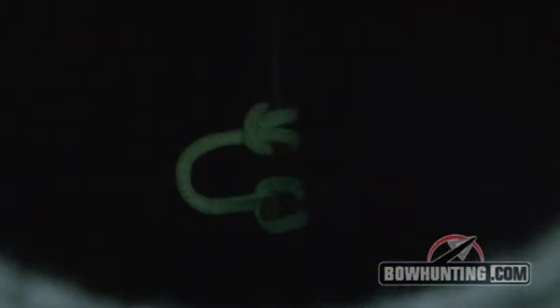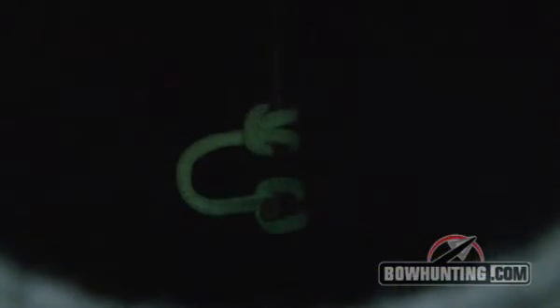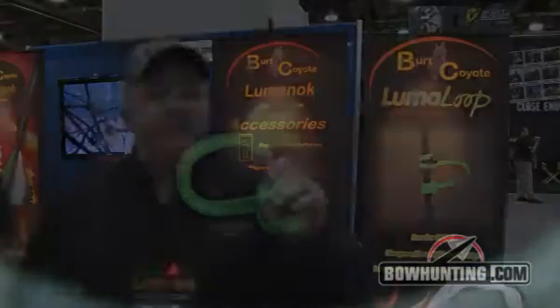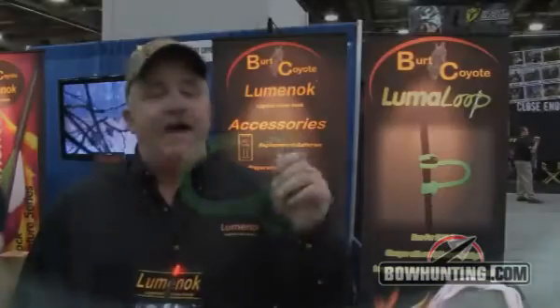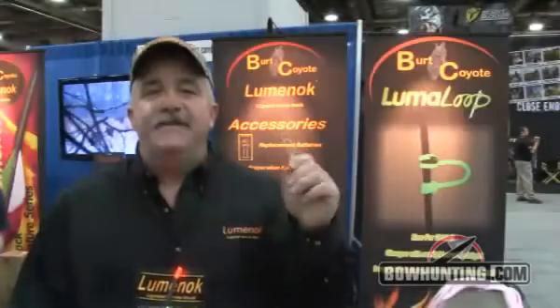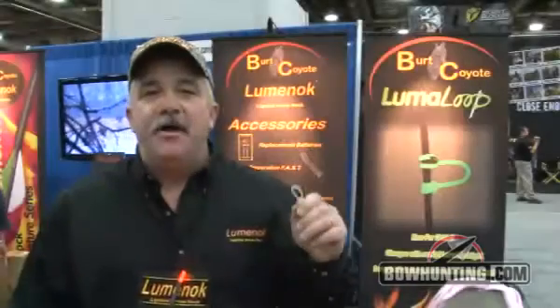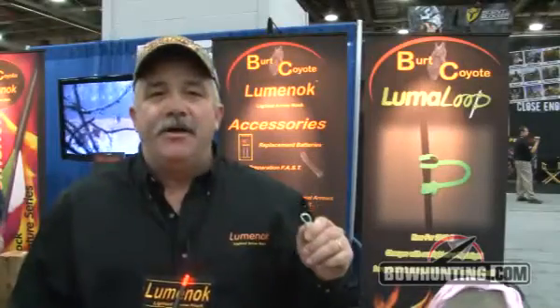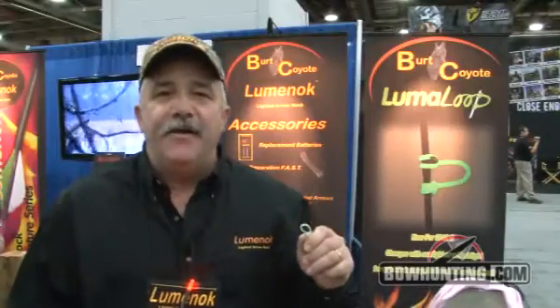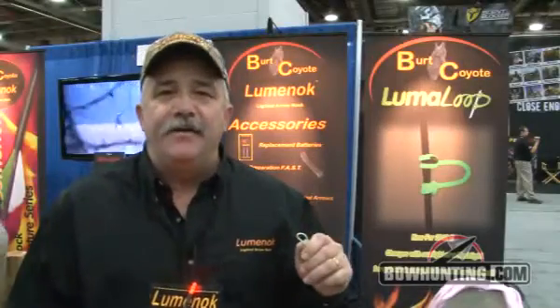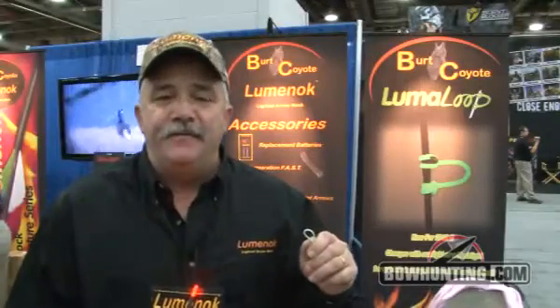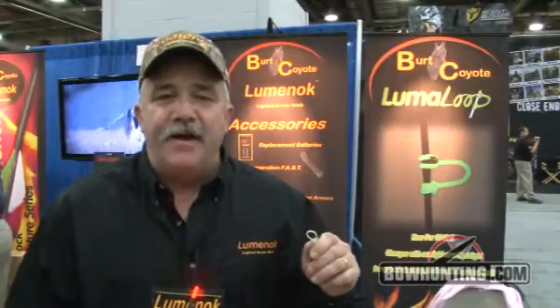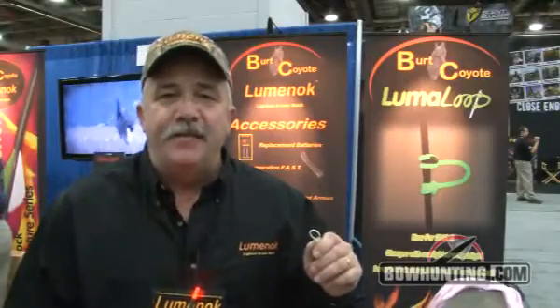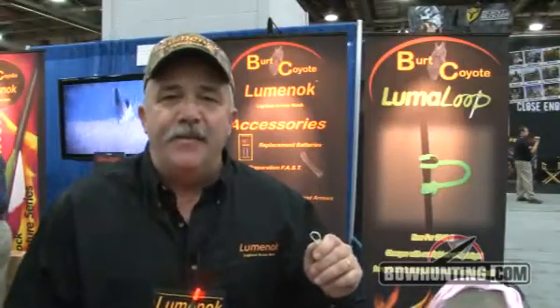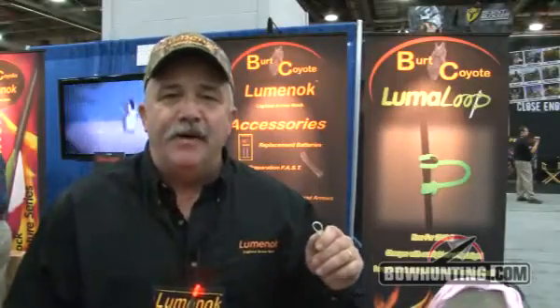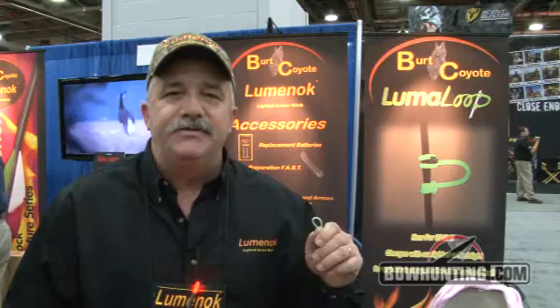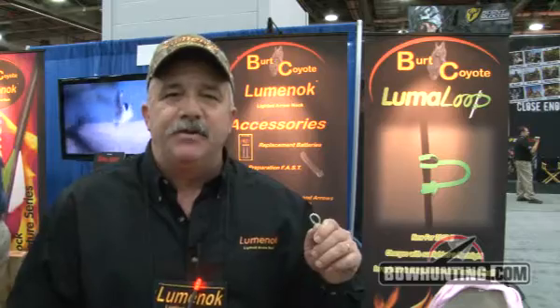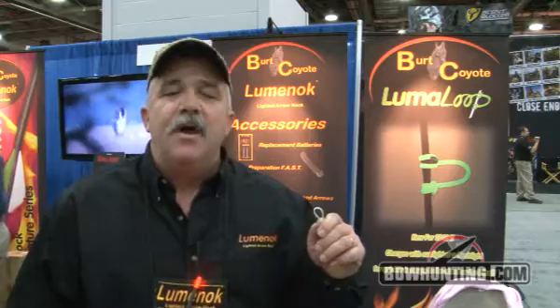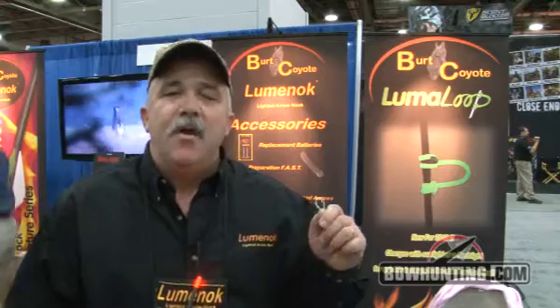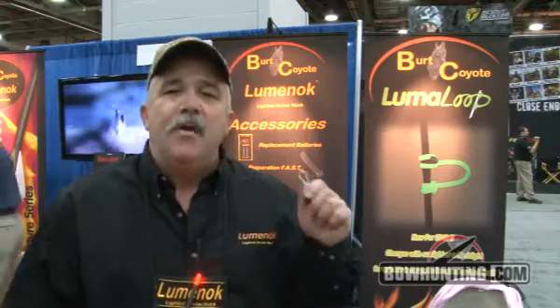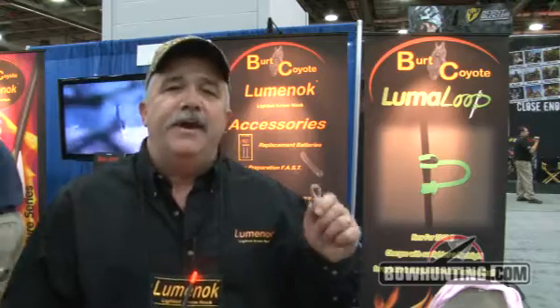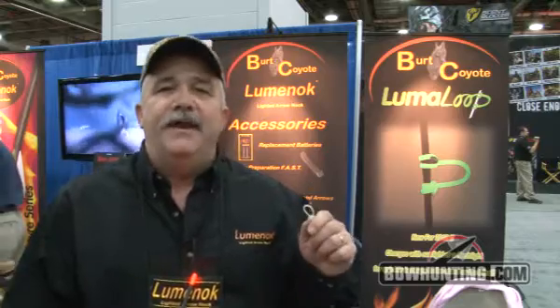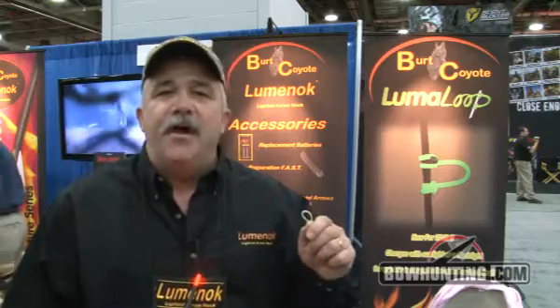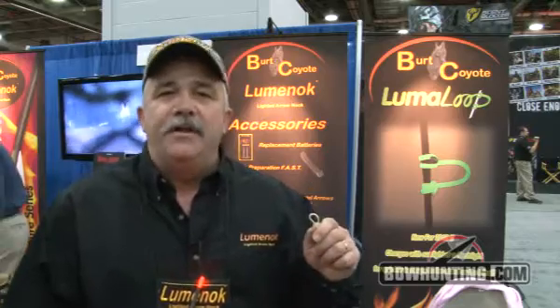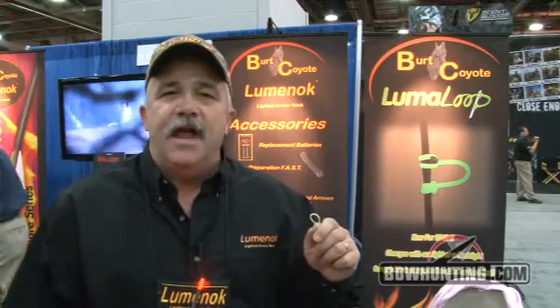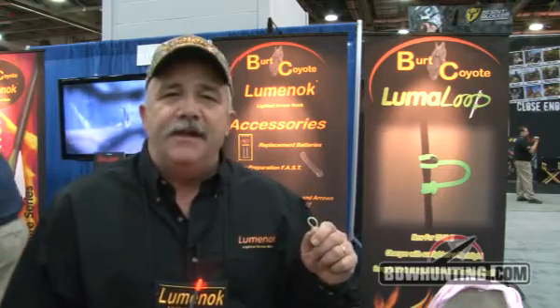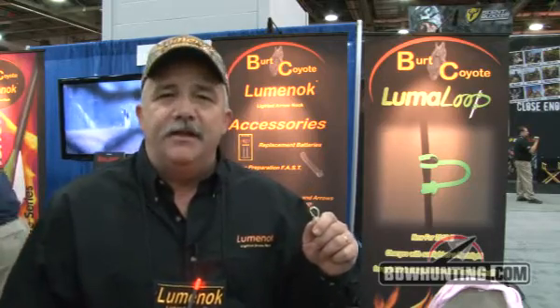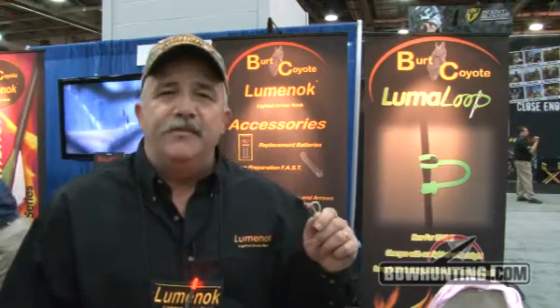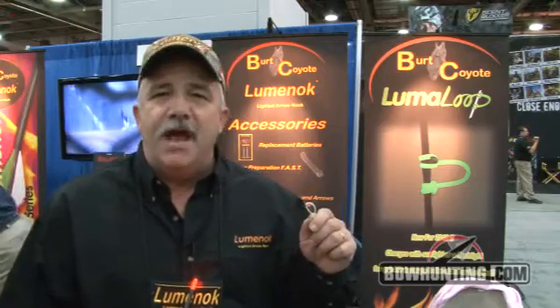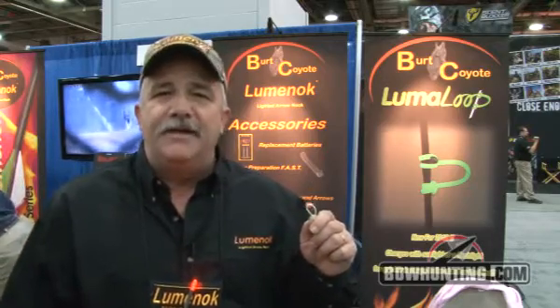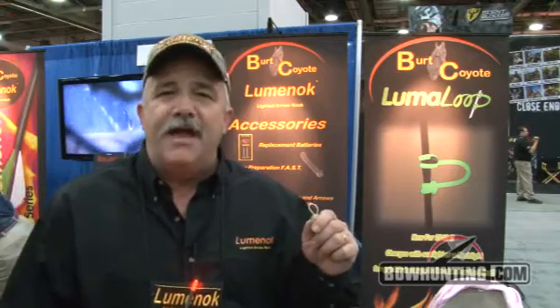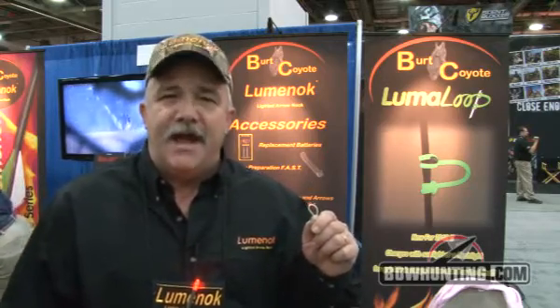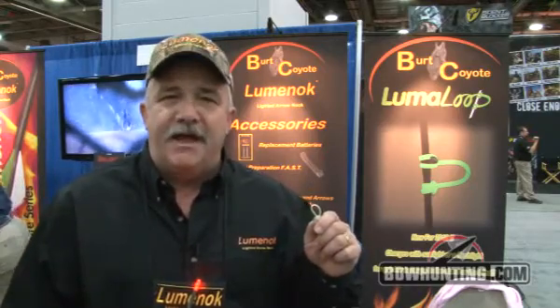You can find this at all your finer bow hunting stores, or you can get it online at loomknock.net.